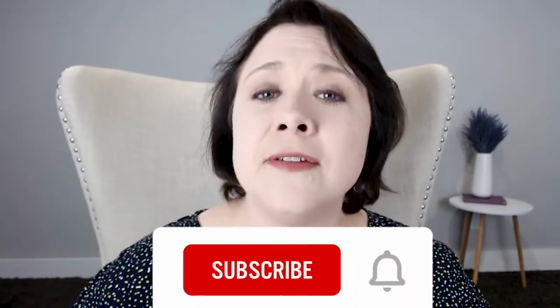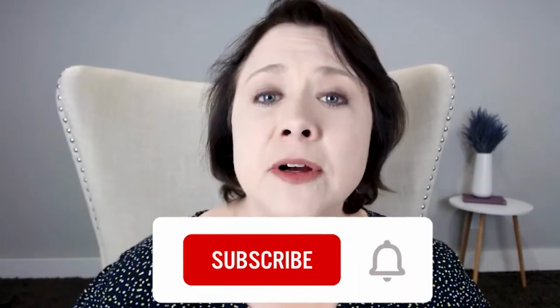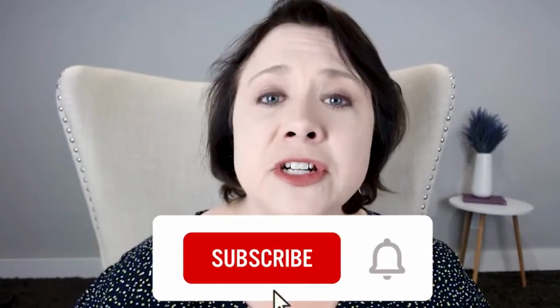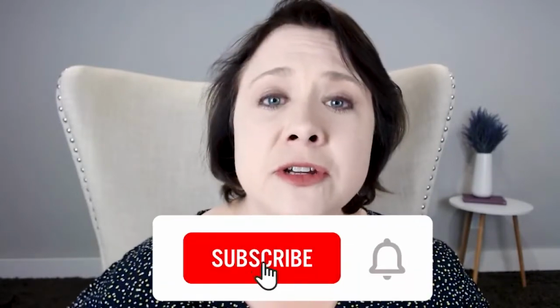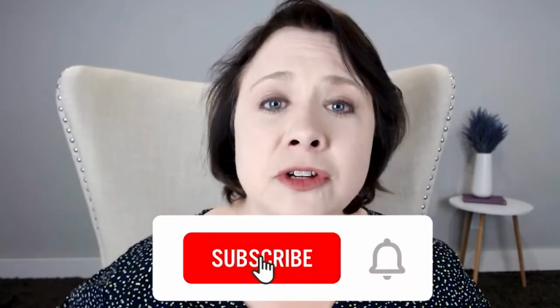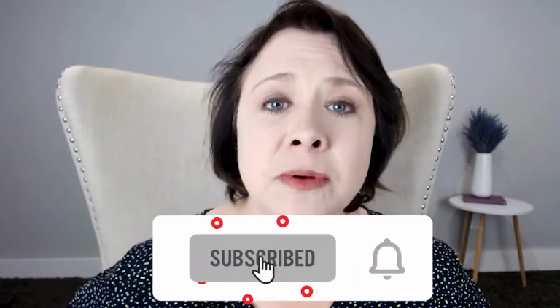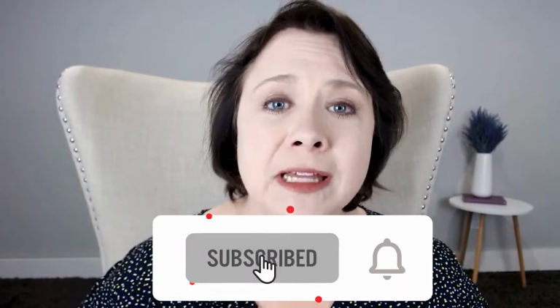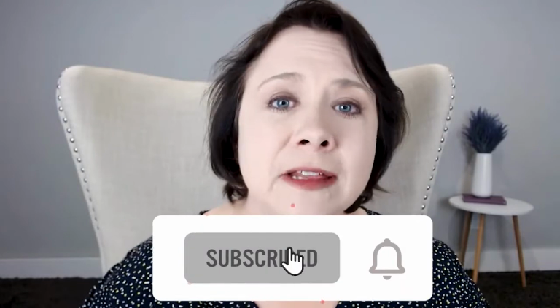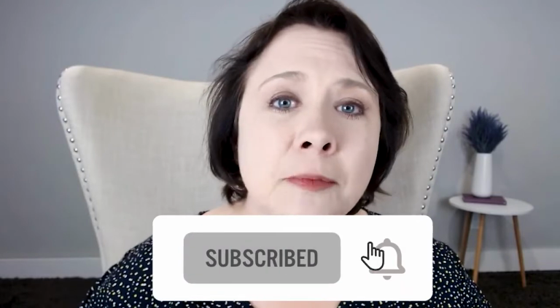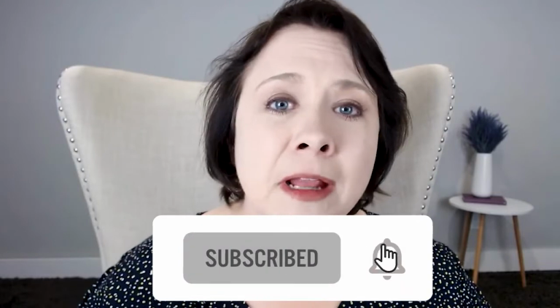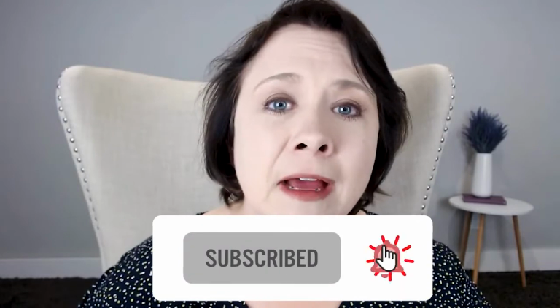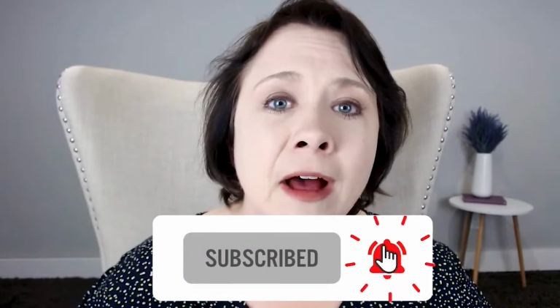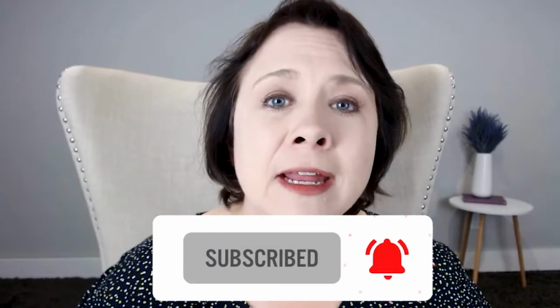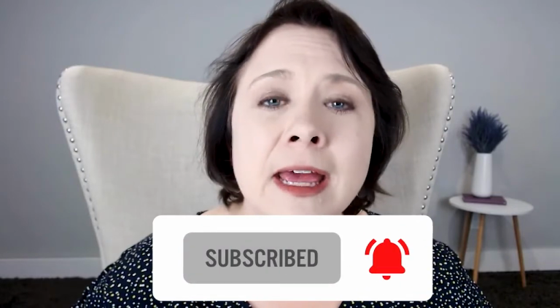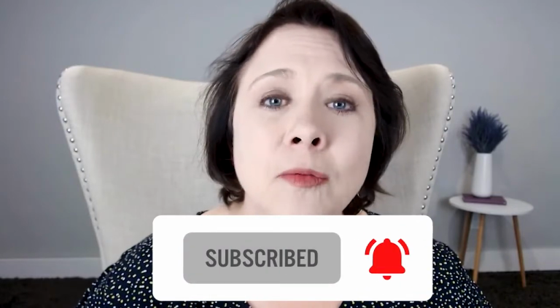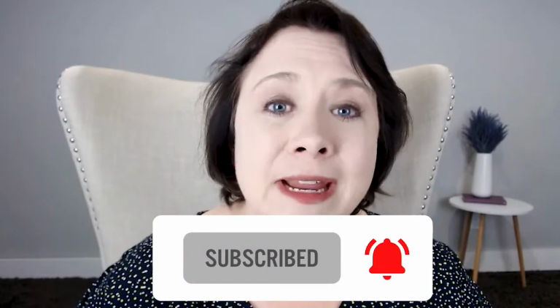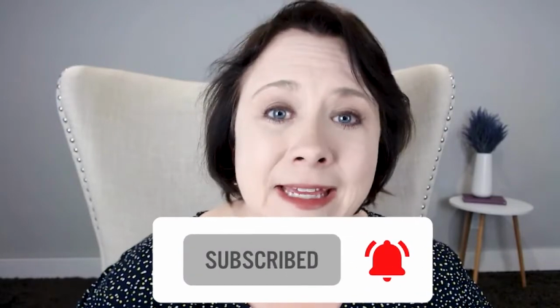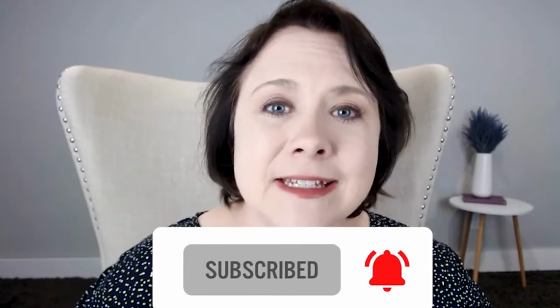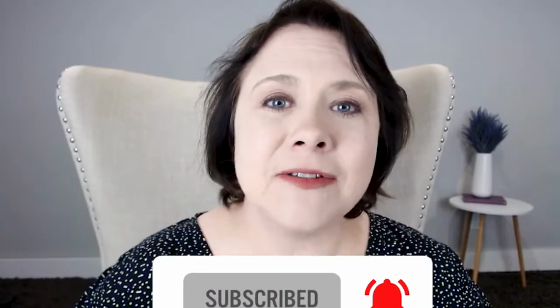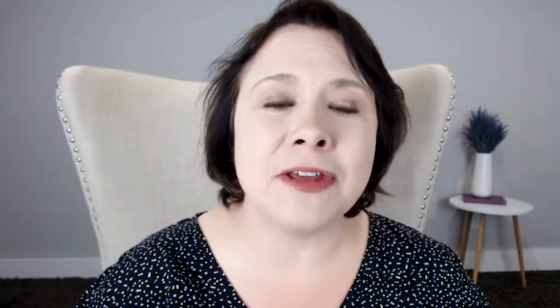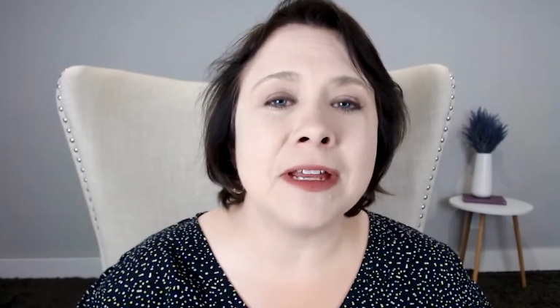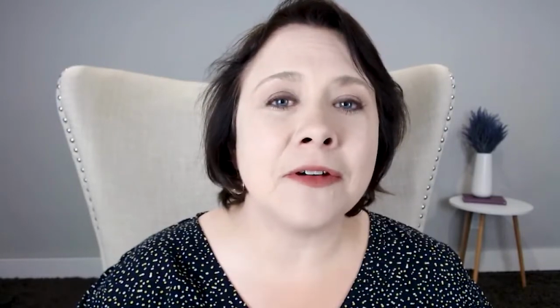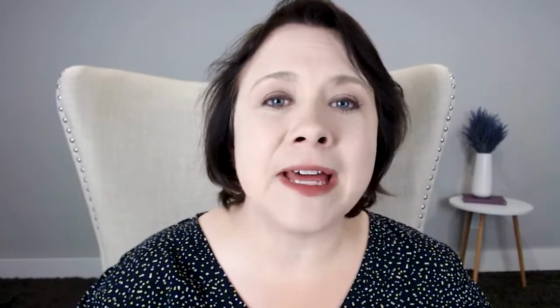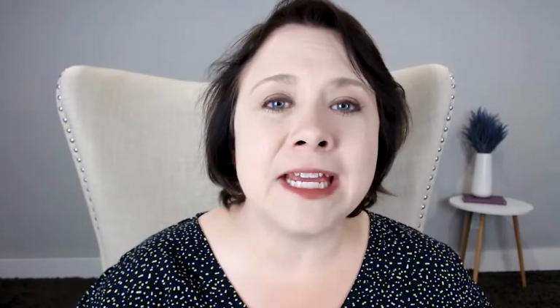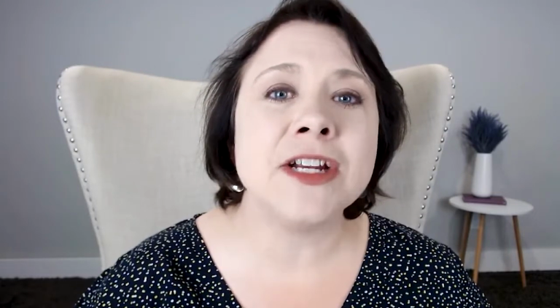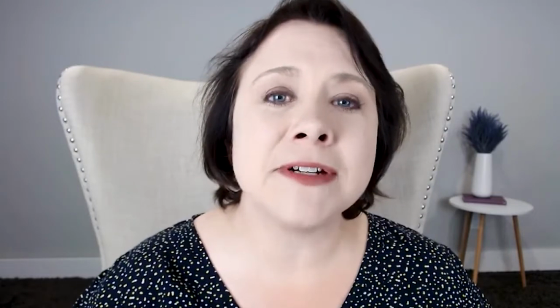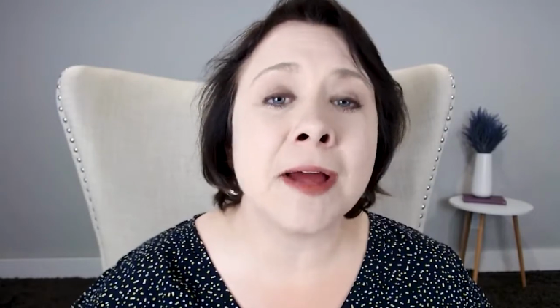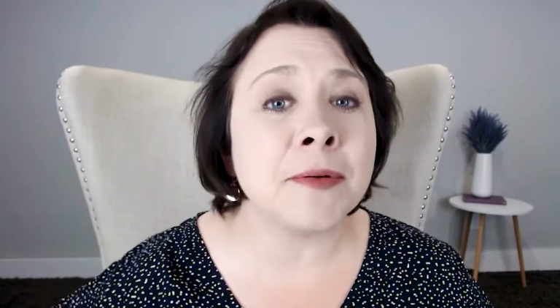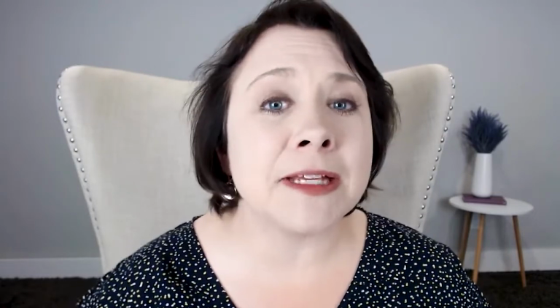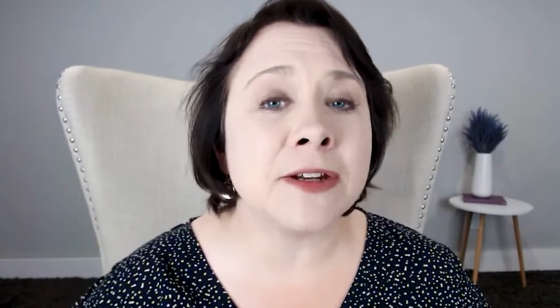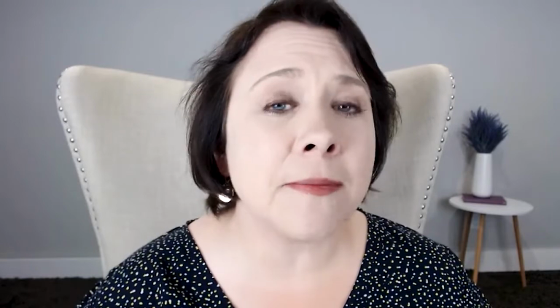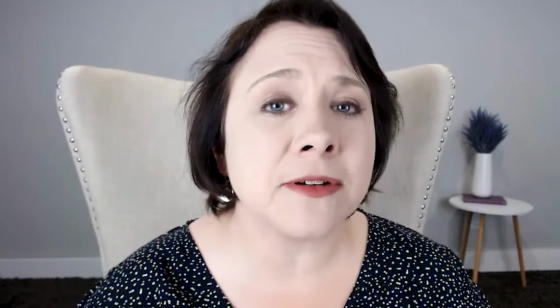If you haven't taken a moment yet to subscribe, I really would appreciate it. If you're watching on YouTube, click the little bell icon and ring it so that you get notified each and every time we release a new episode.